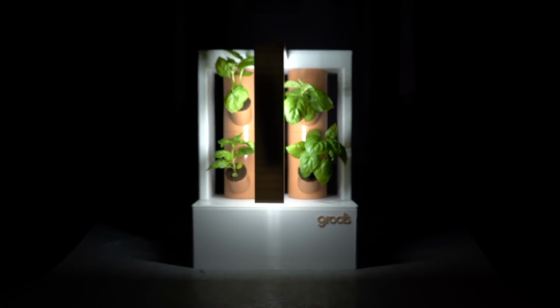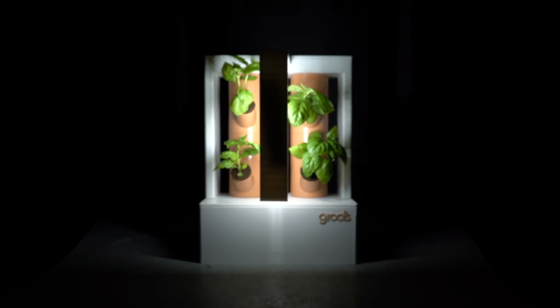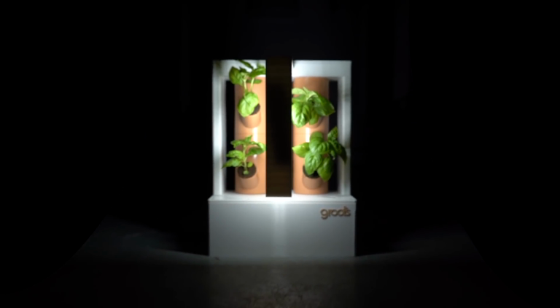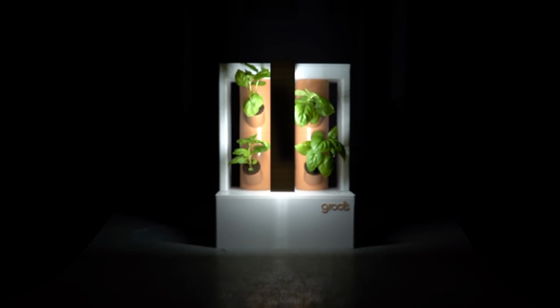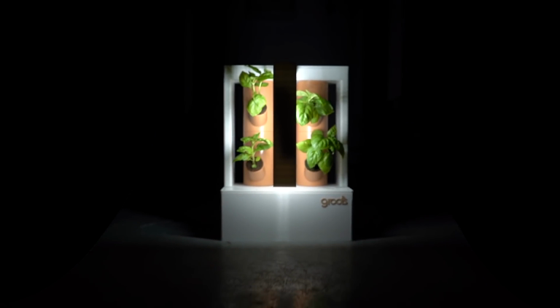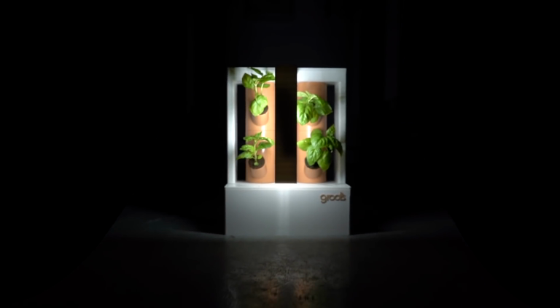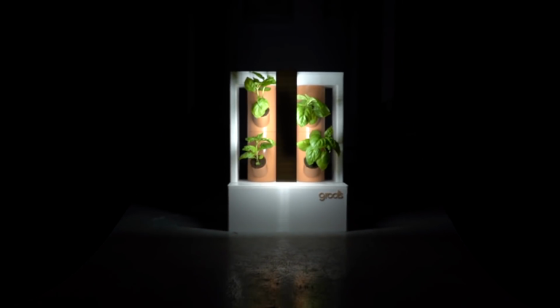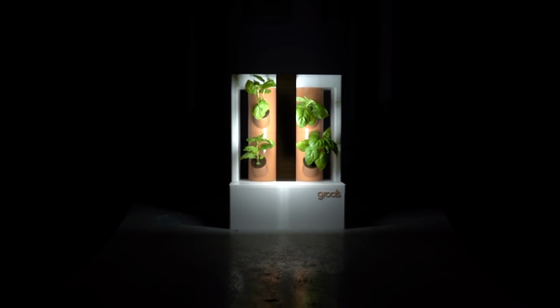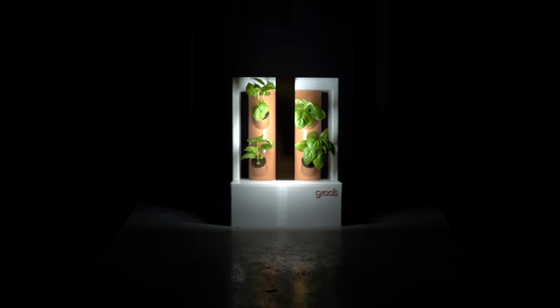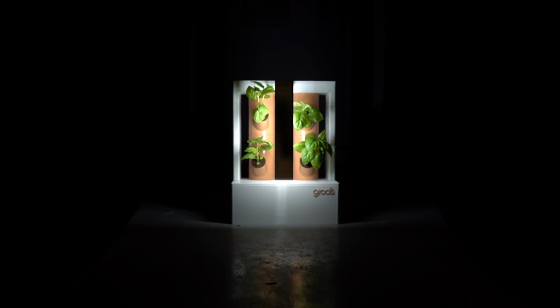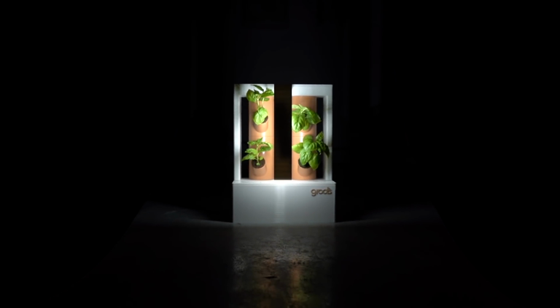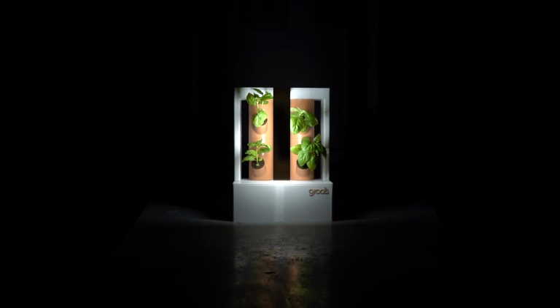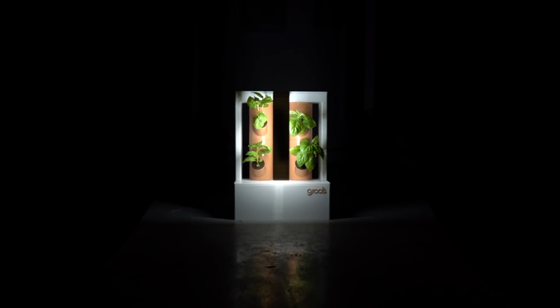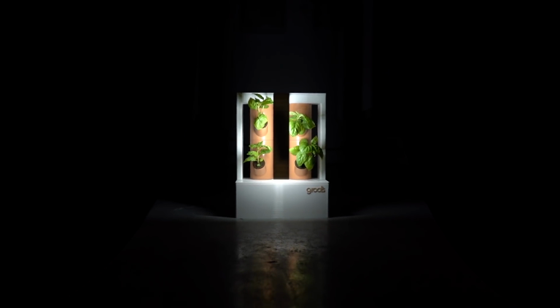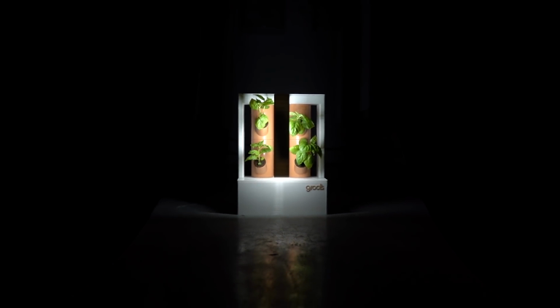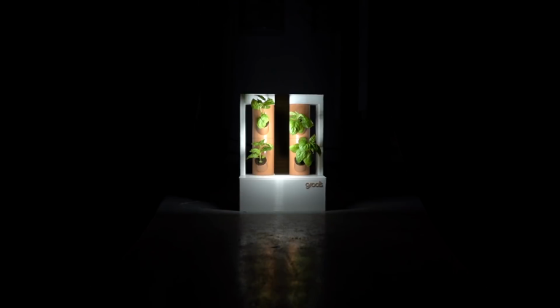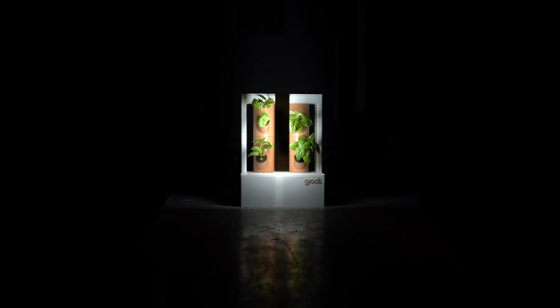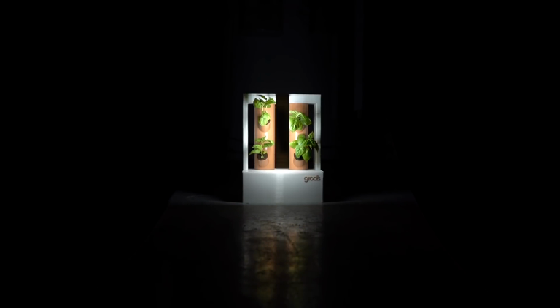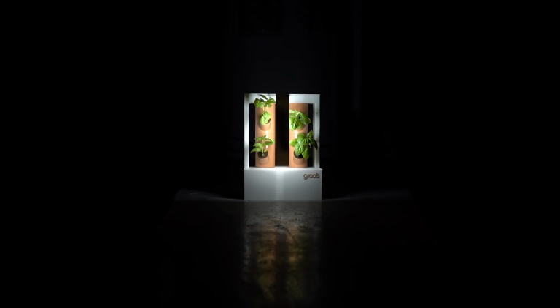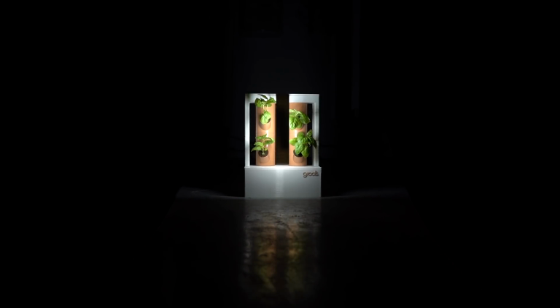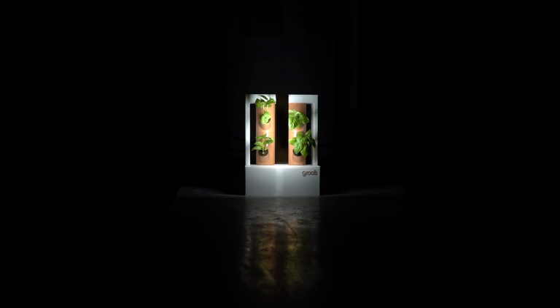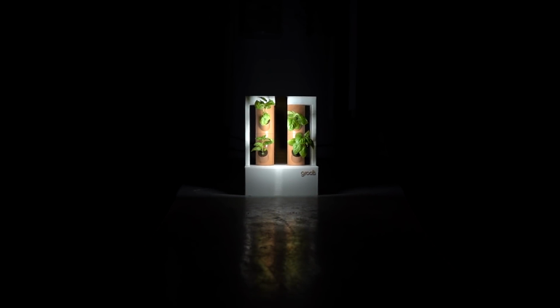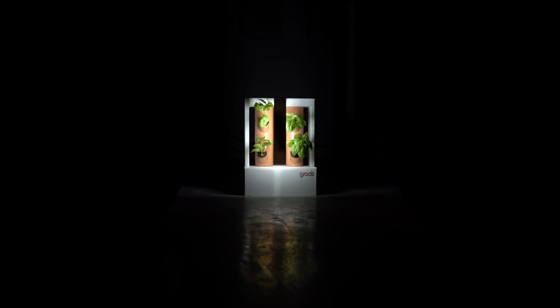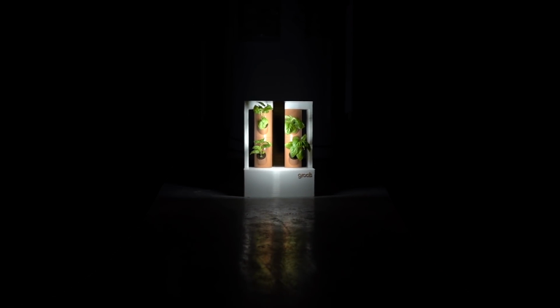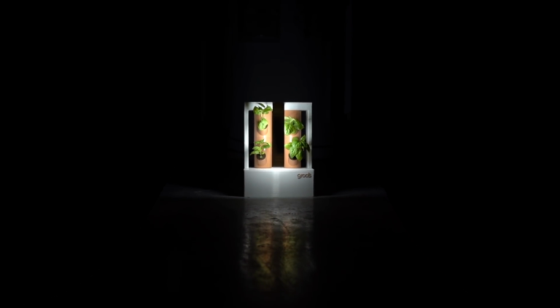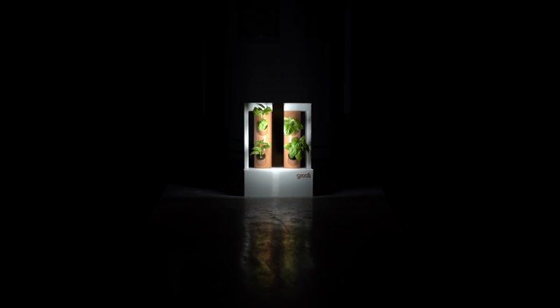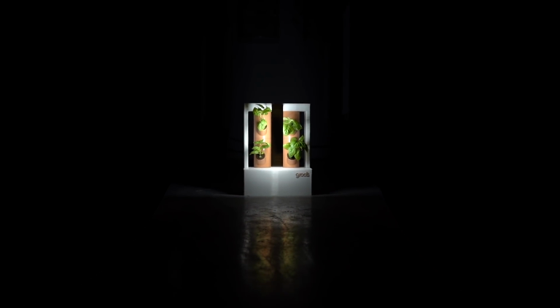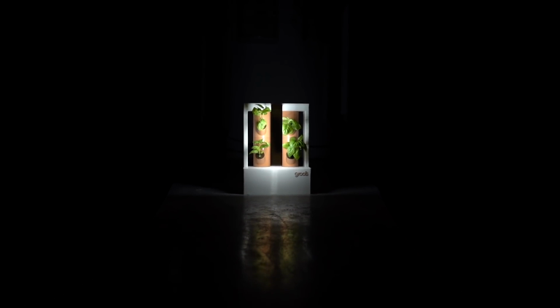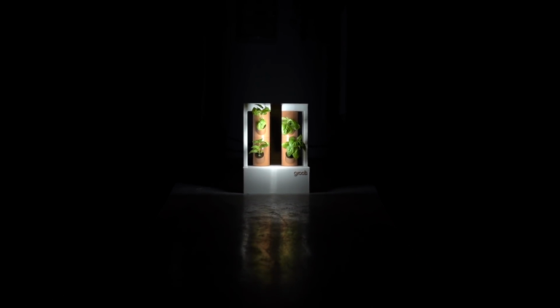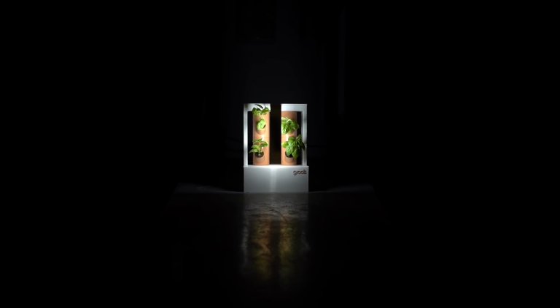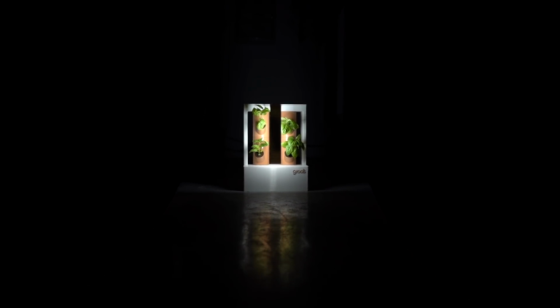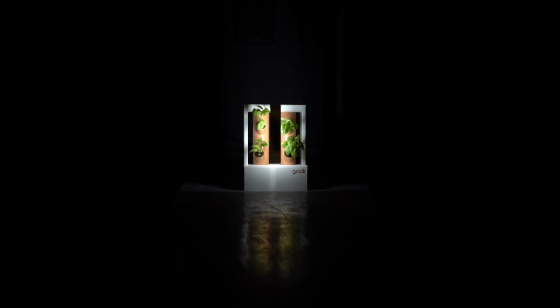So if you're ready to easily enjoy fresh homegrown veggies and herbs in a smart, sustainable way, back Boombi today.